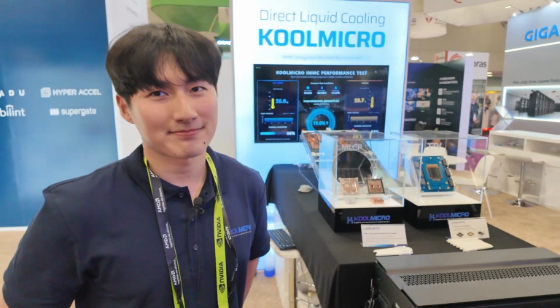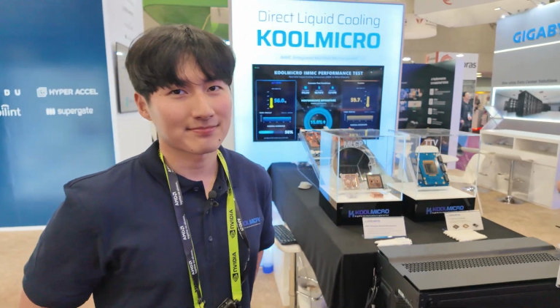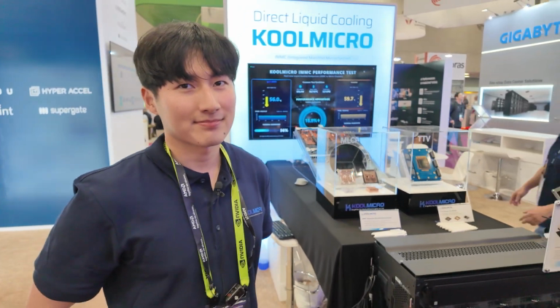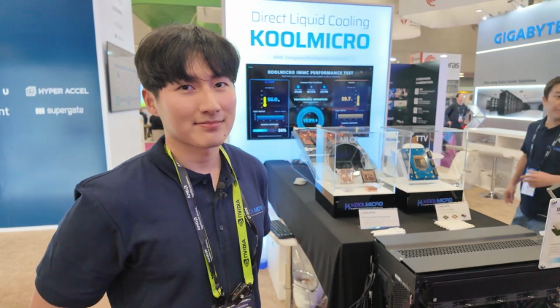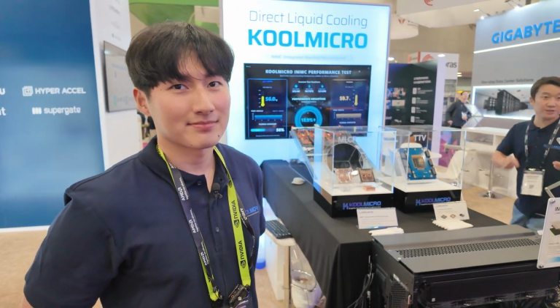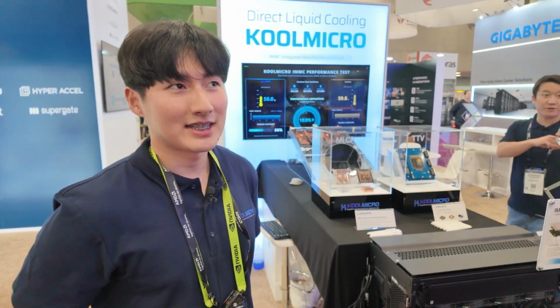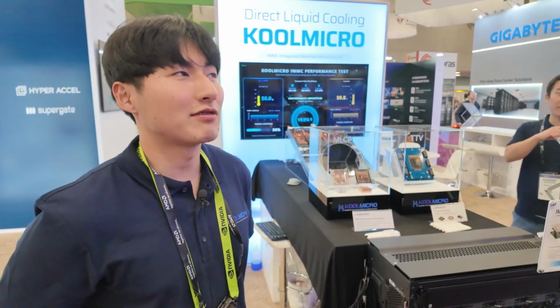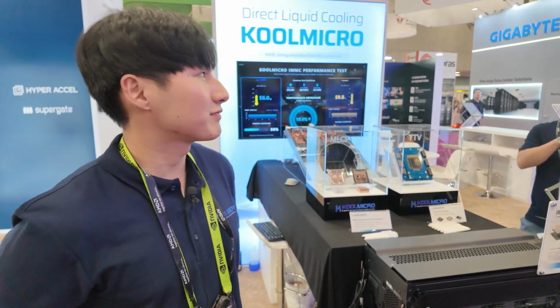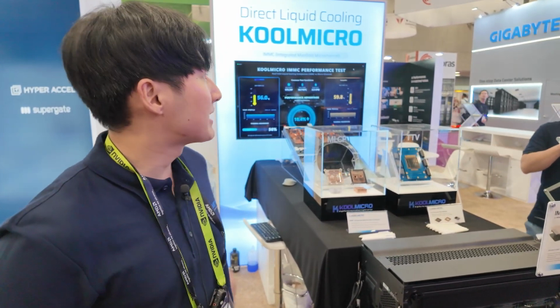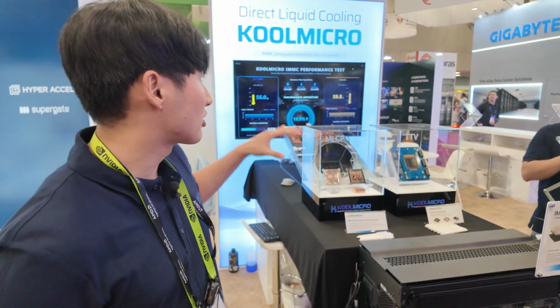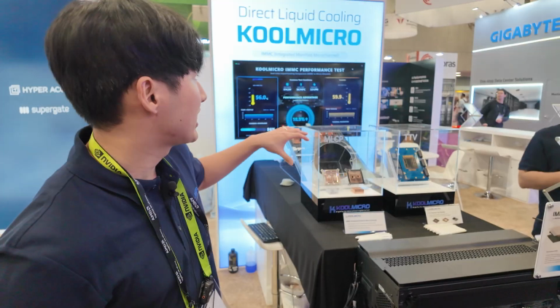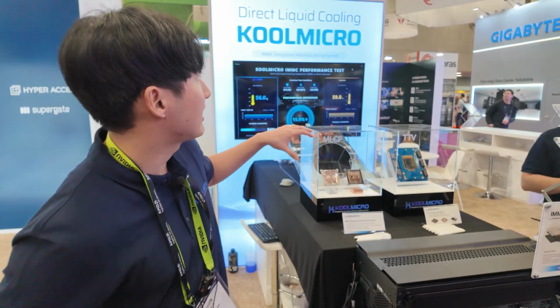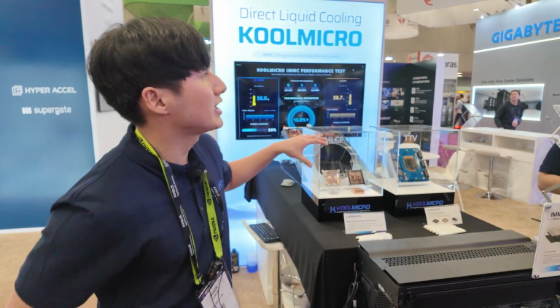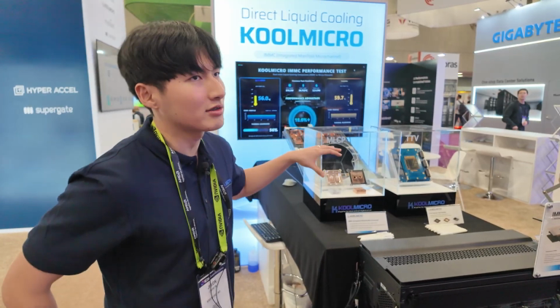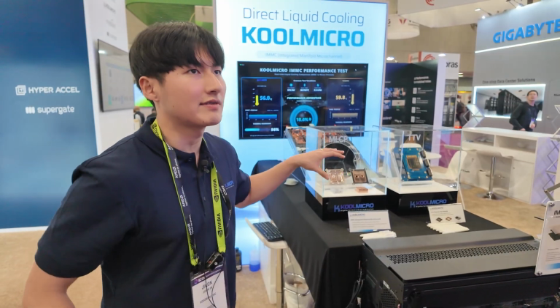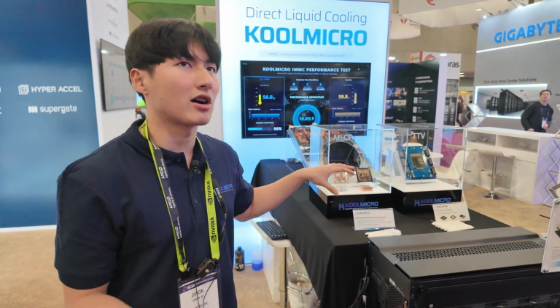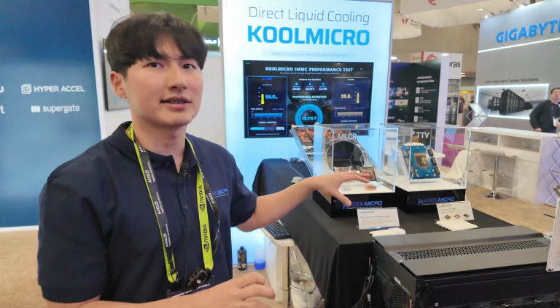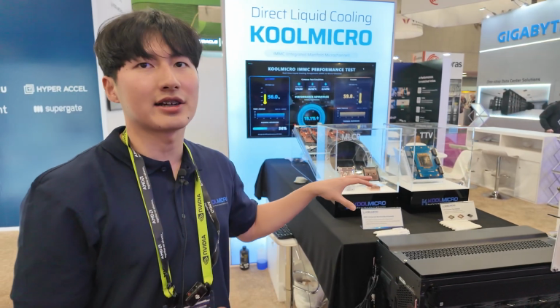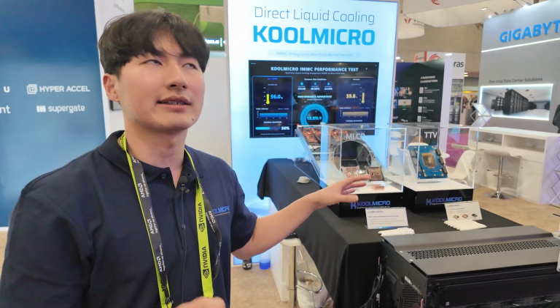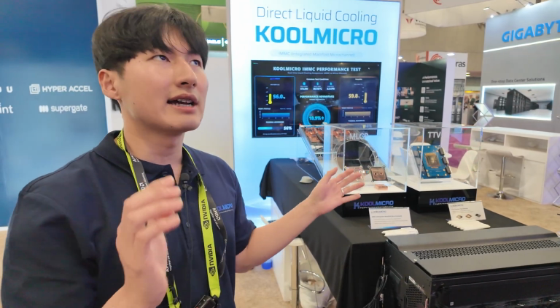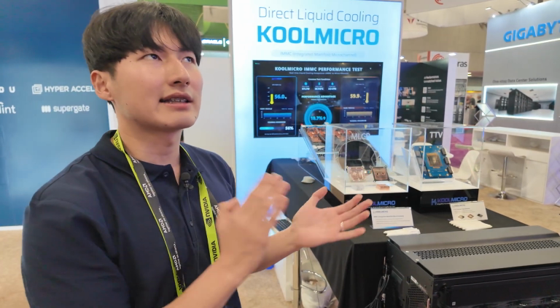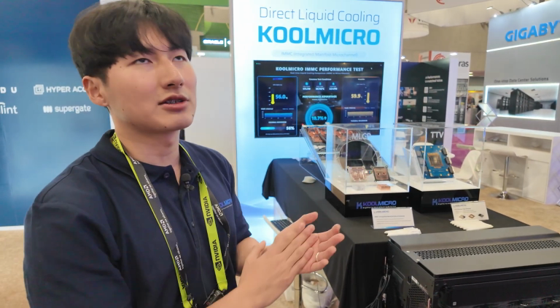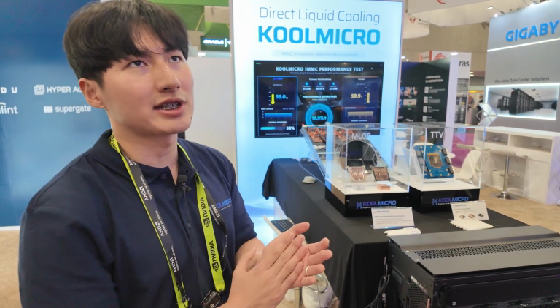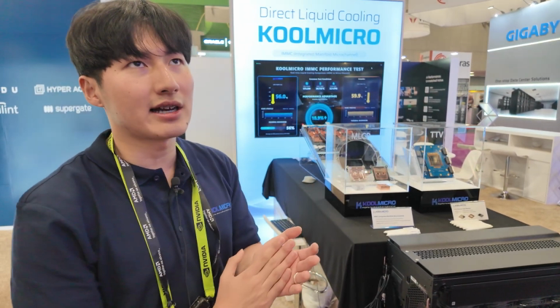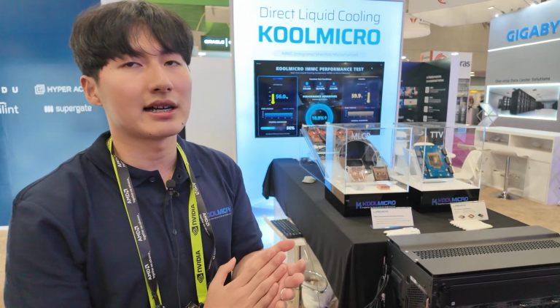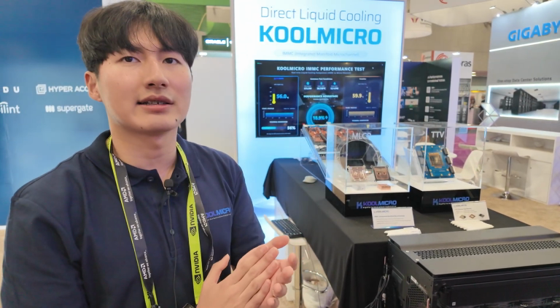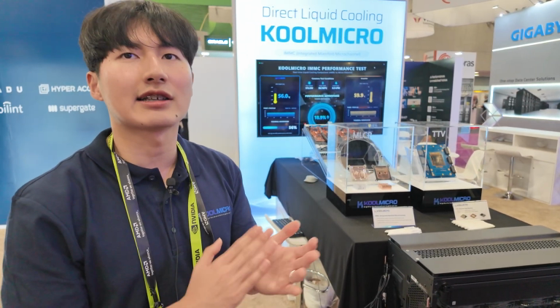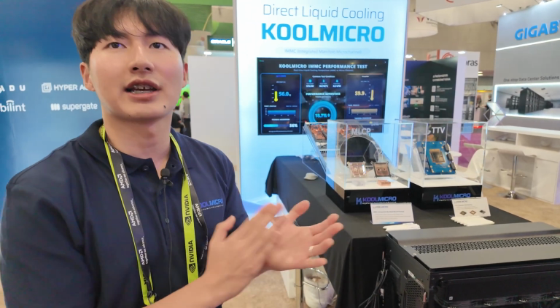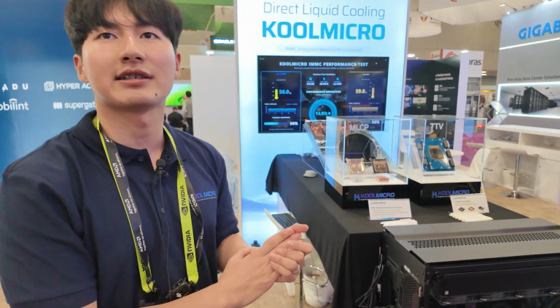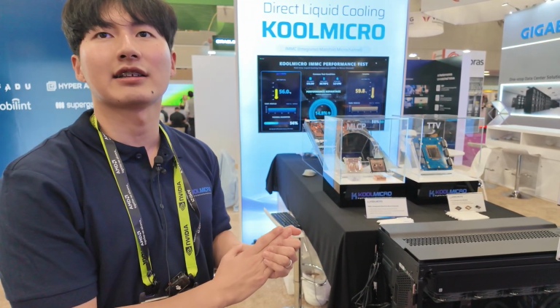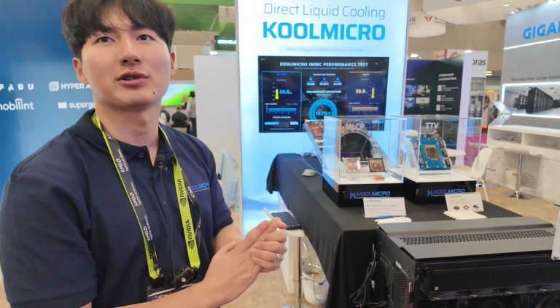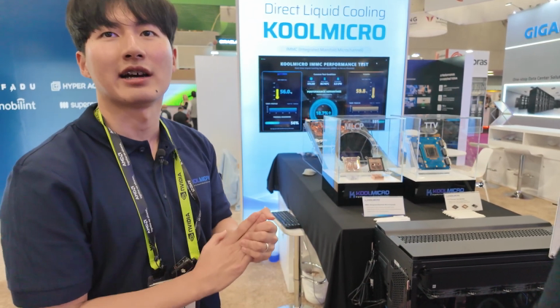We're based in Korea, and we also have an R&D center in Atlanta, Georgia, and San Jose, California.